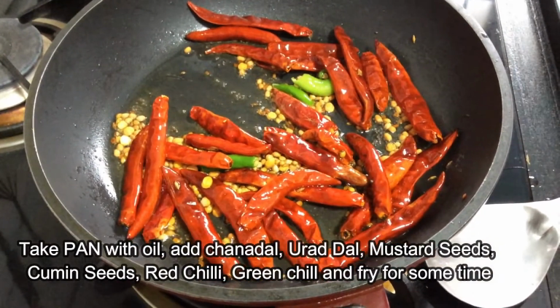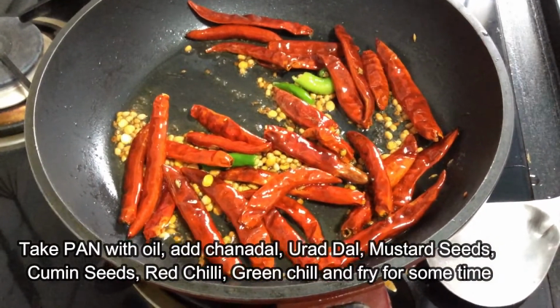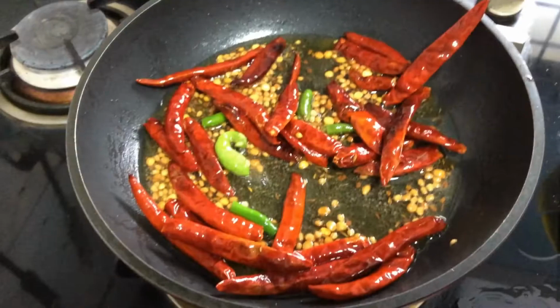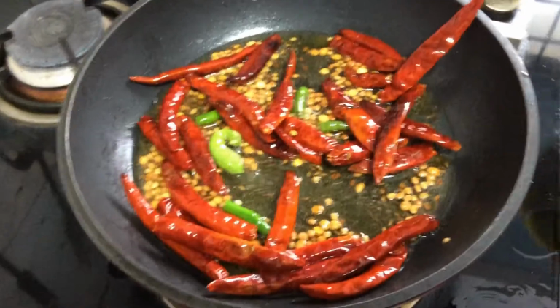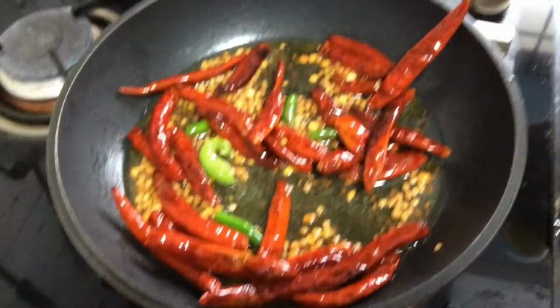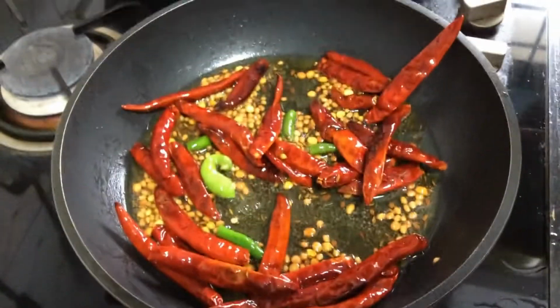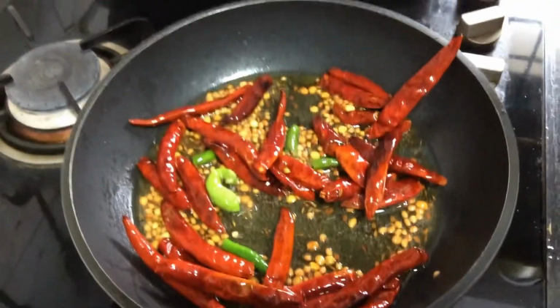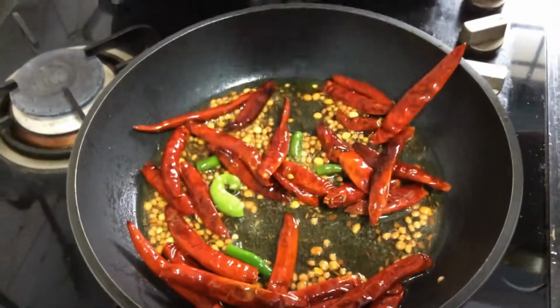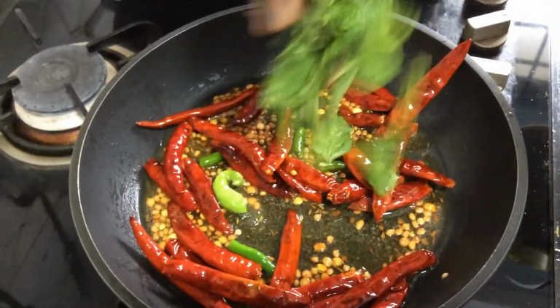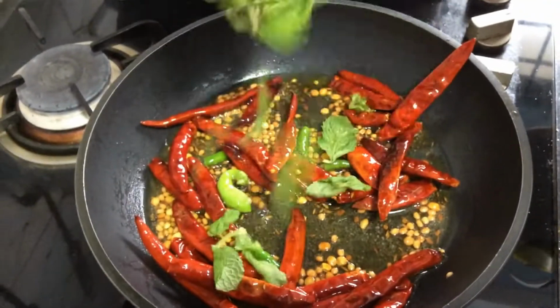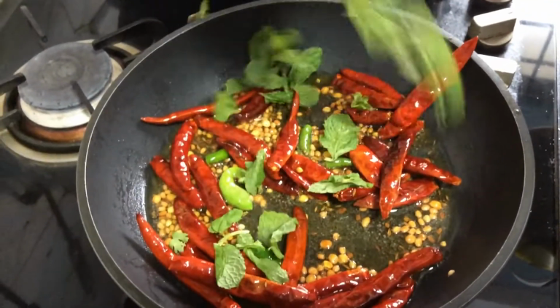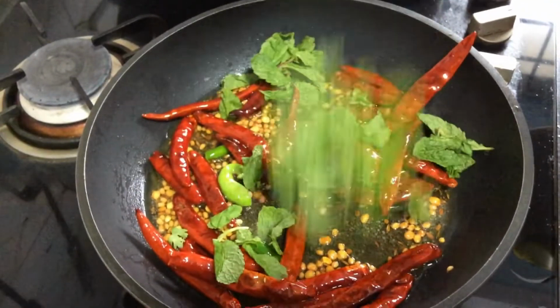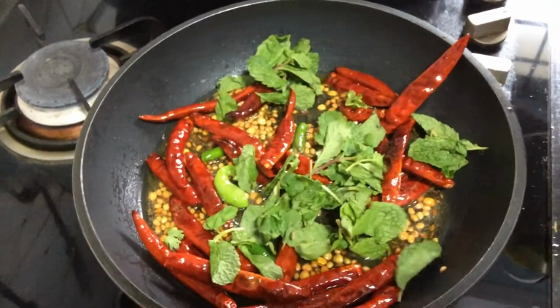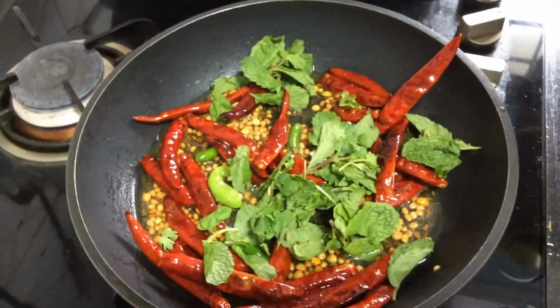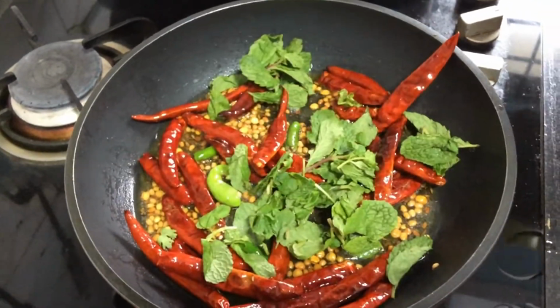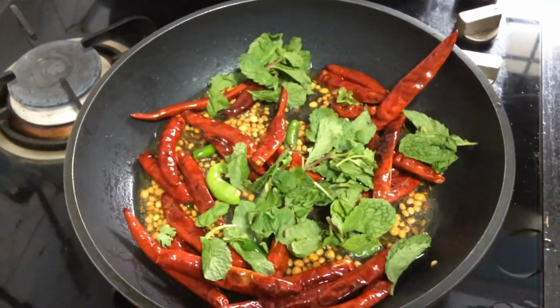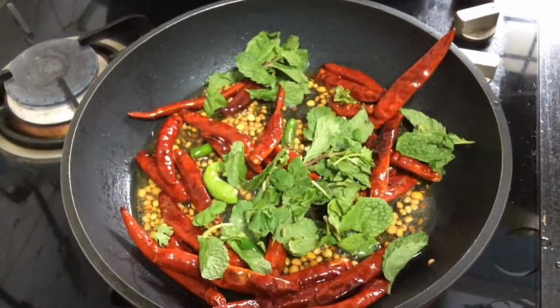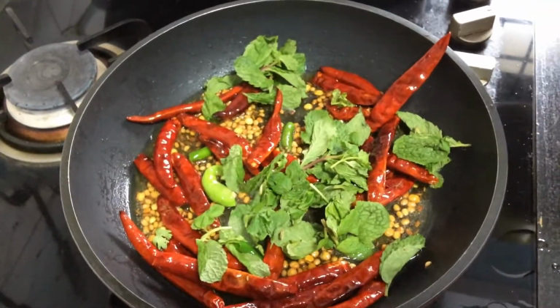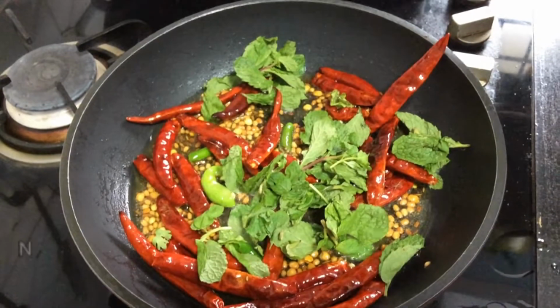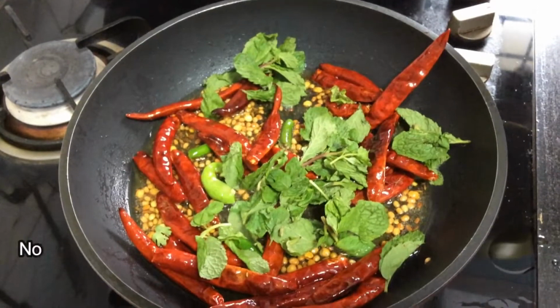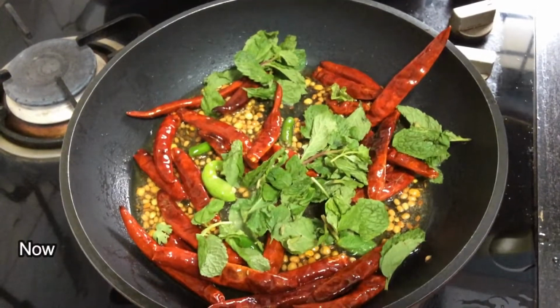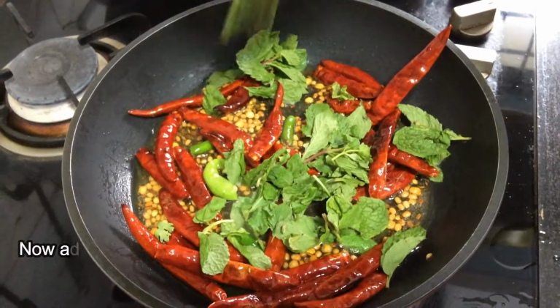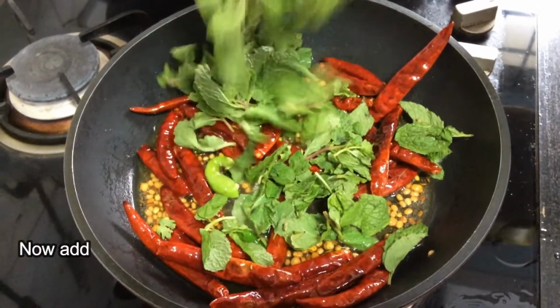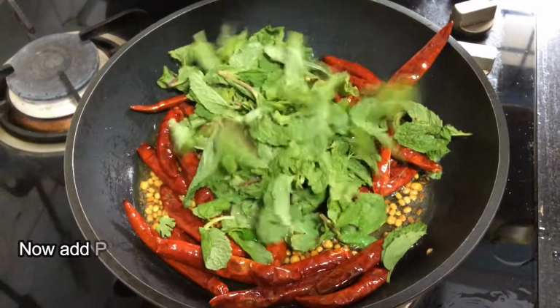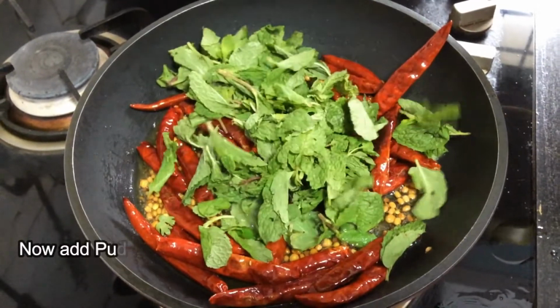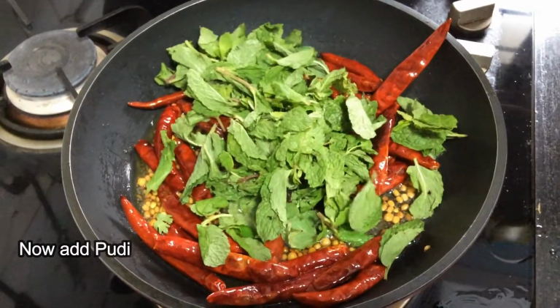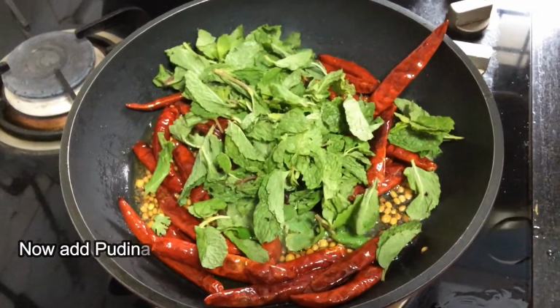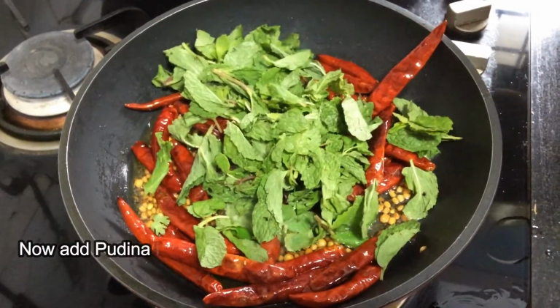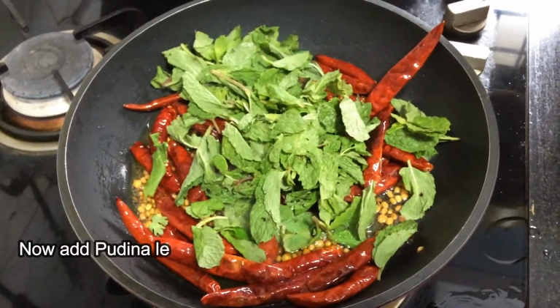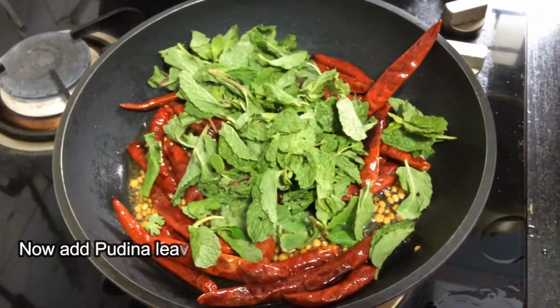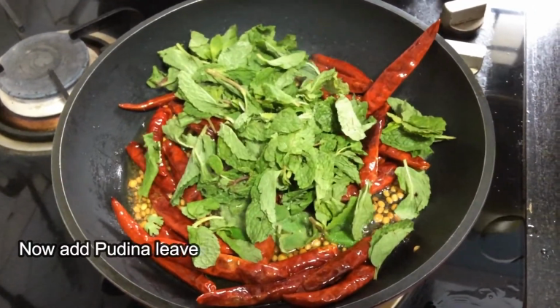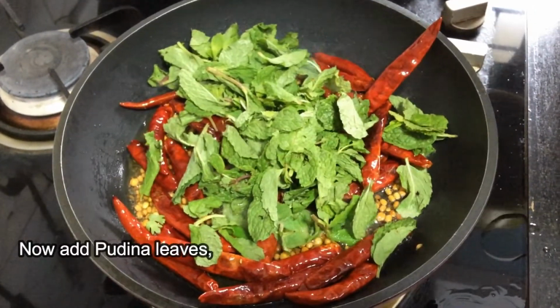Now add pudina (mint) leaves, turmeric powder, tamarind, and salt, and continue to fry for some time.